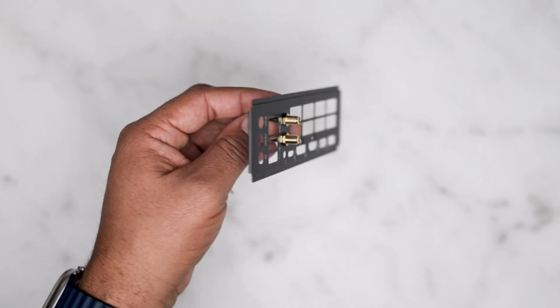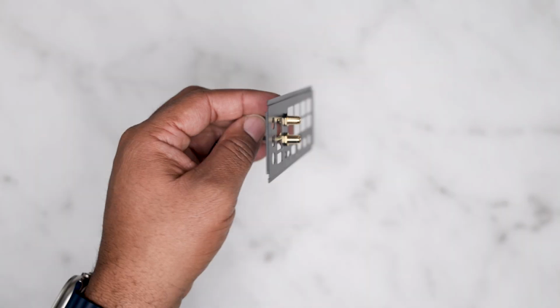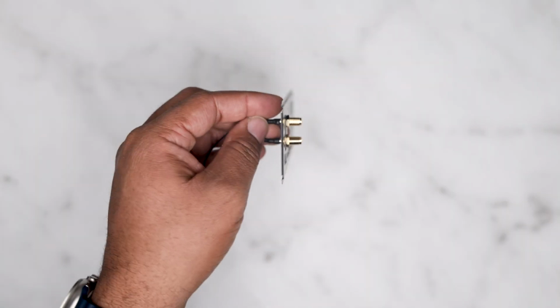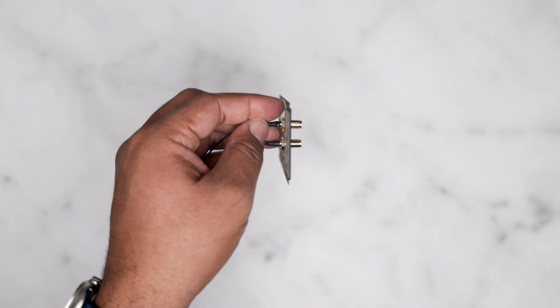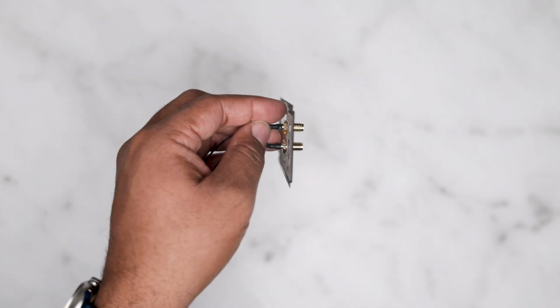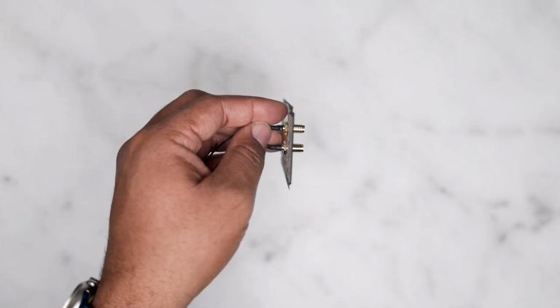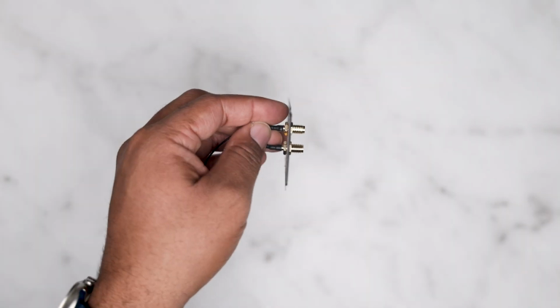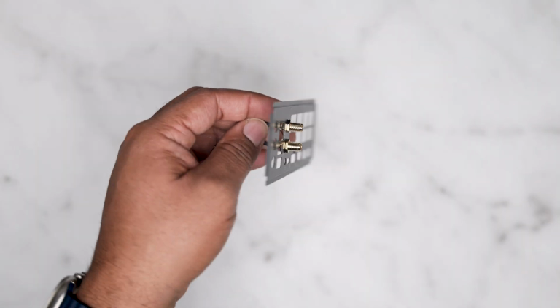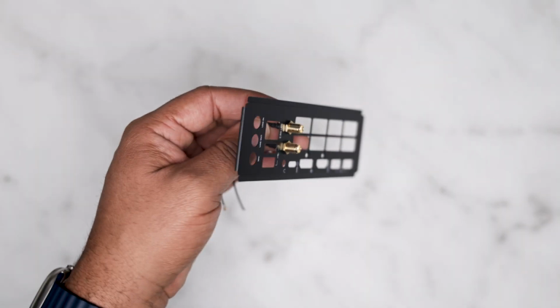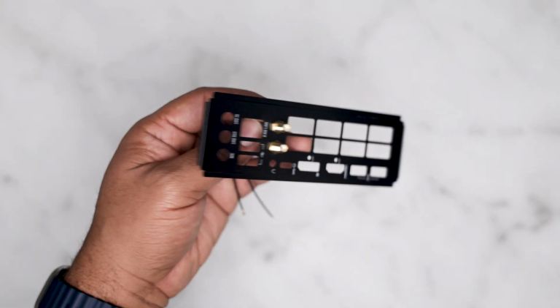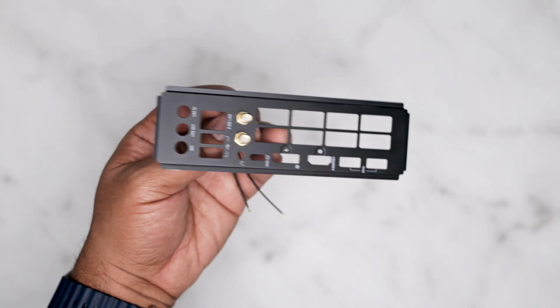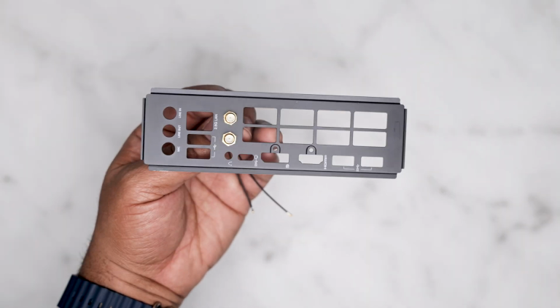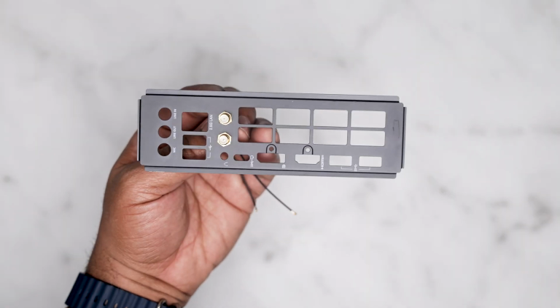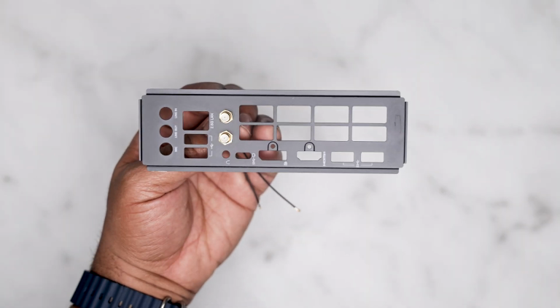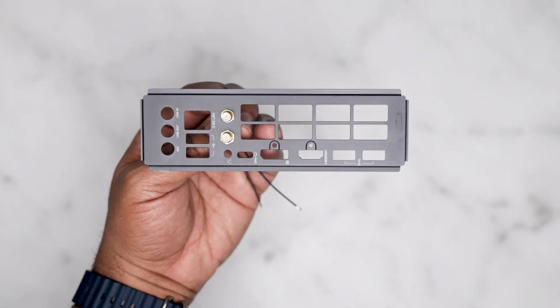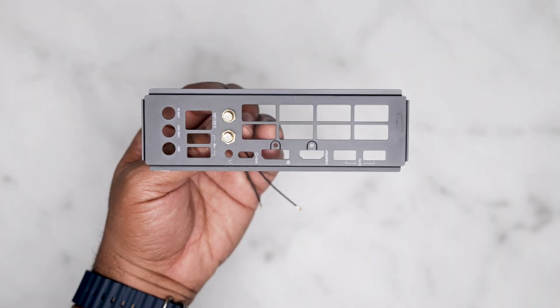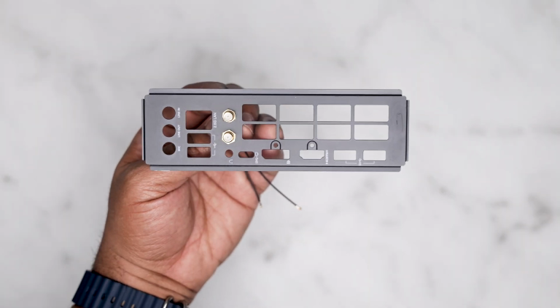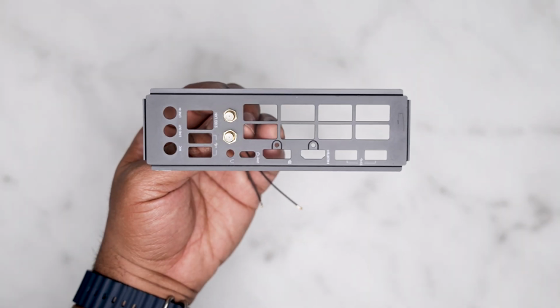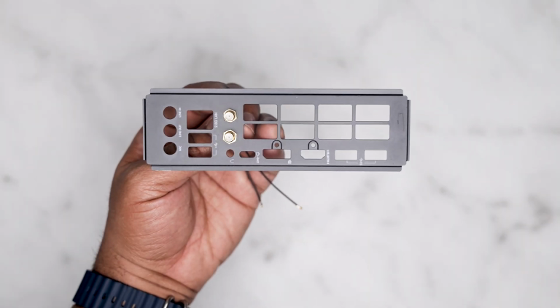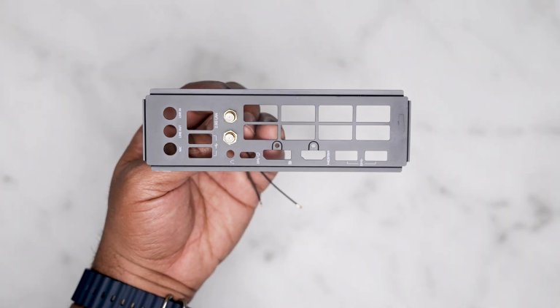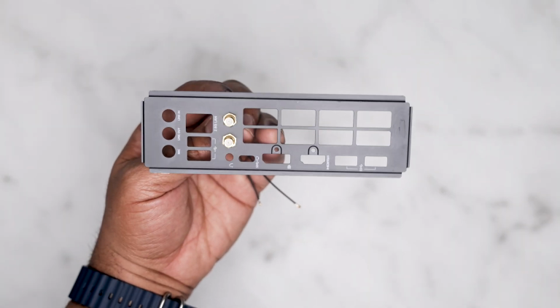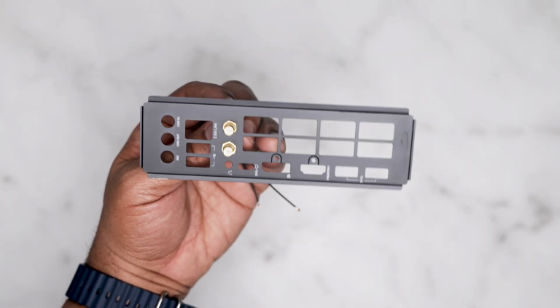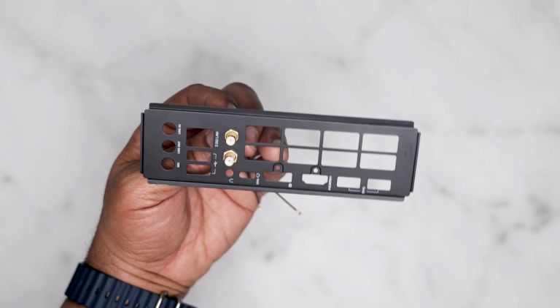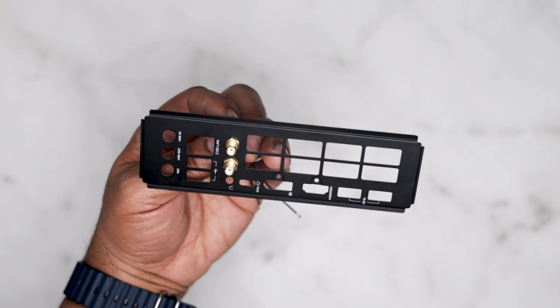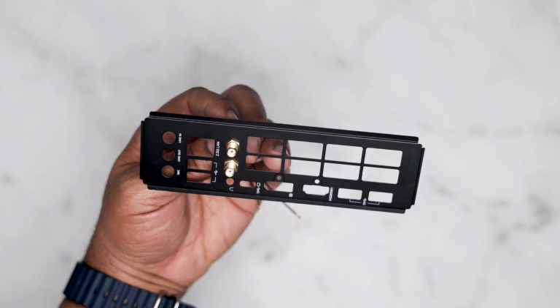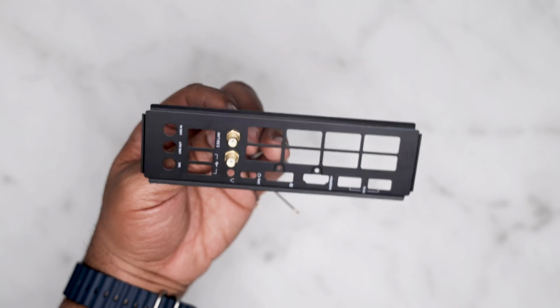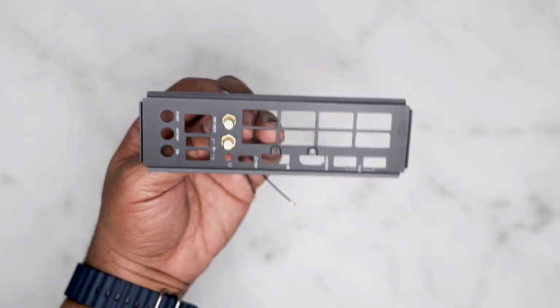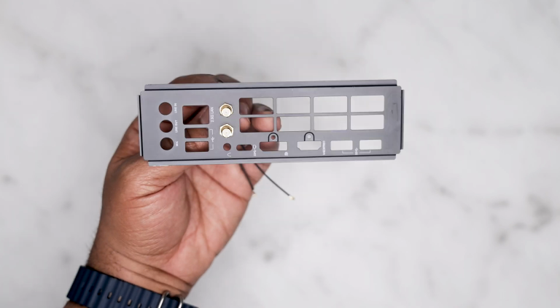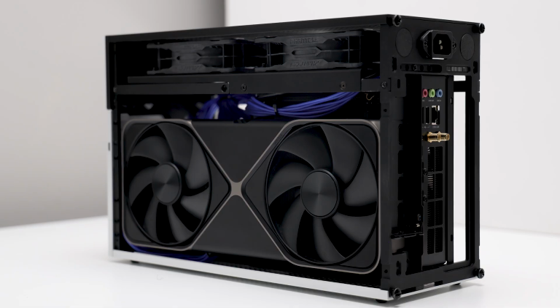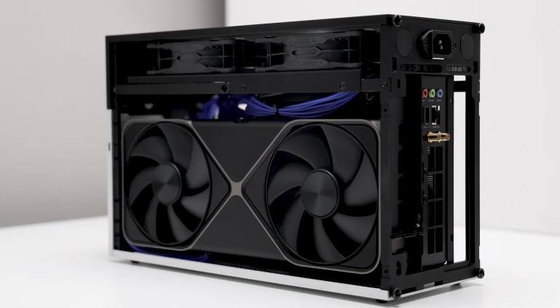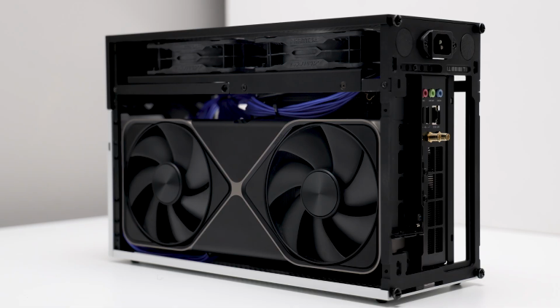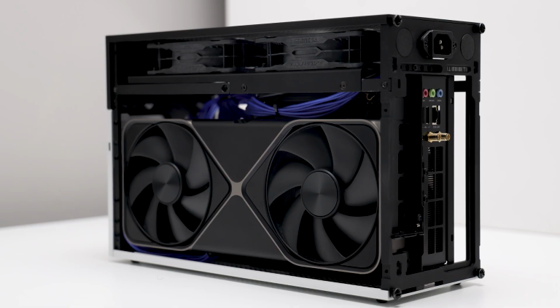In the box you get a pretty attractive-looking backplate. It's not integrated, but with a couple of screws, you'd never know.